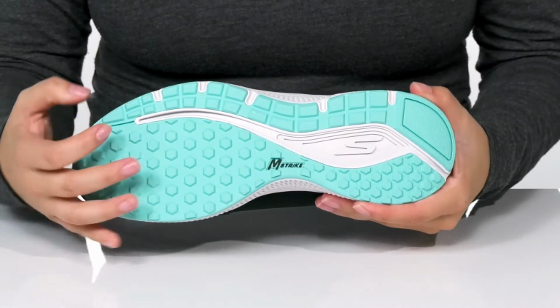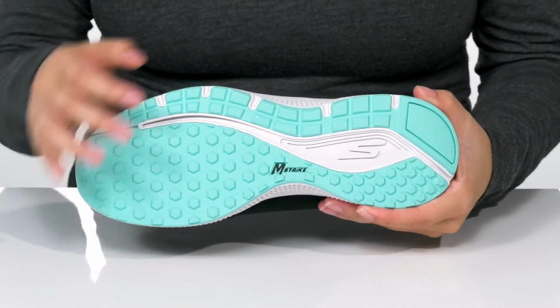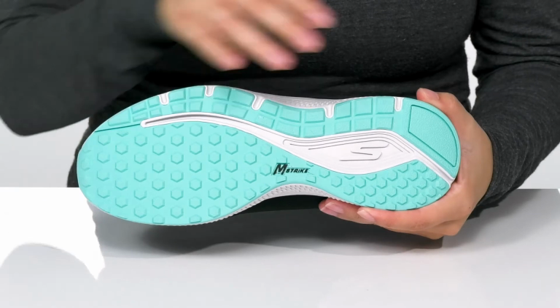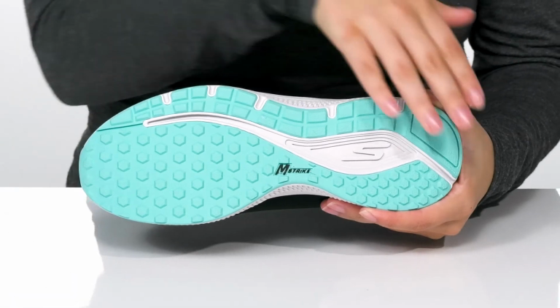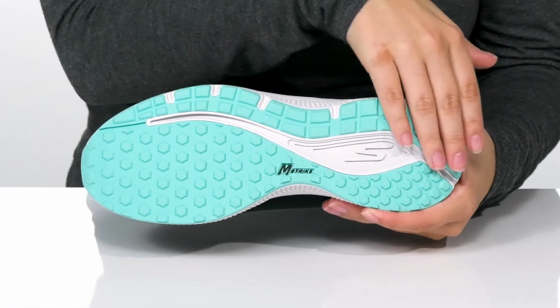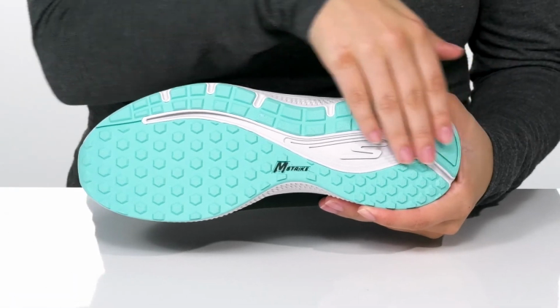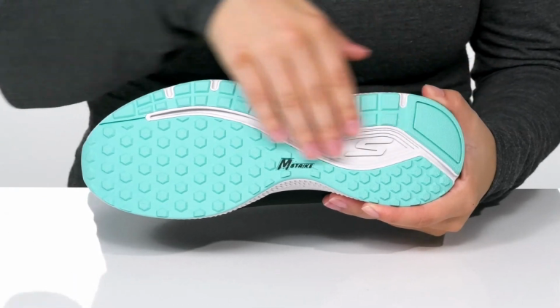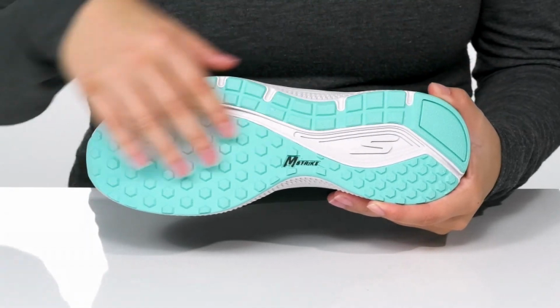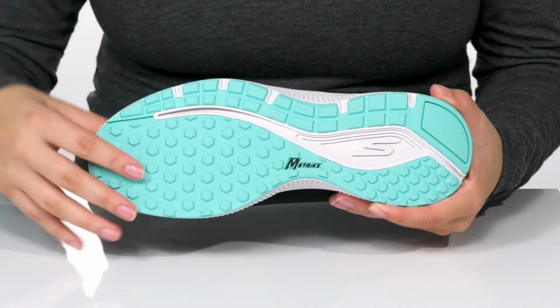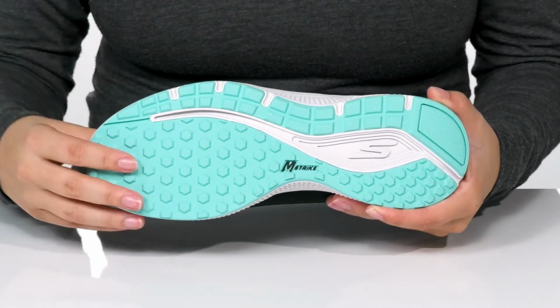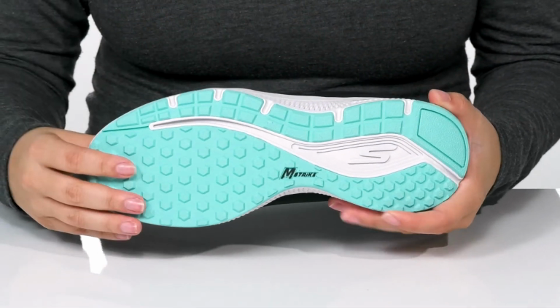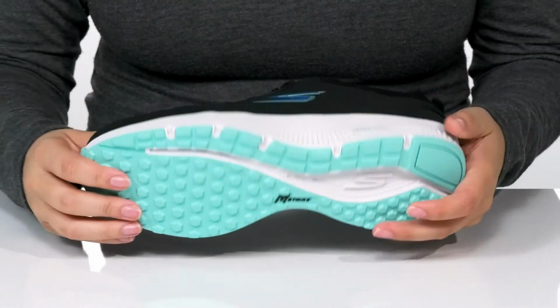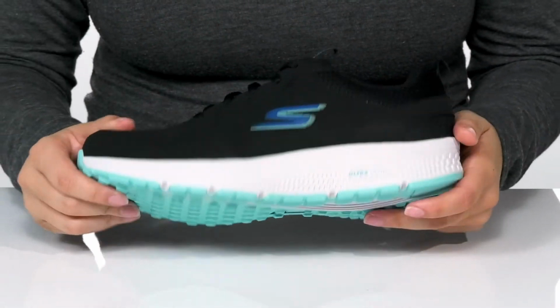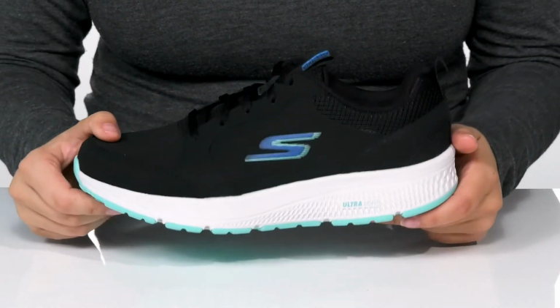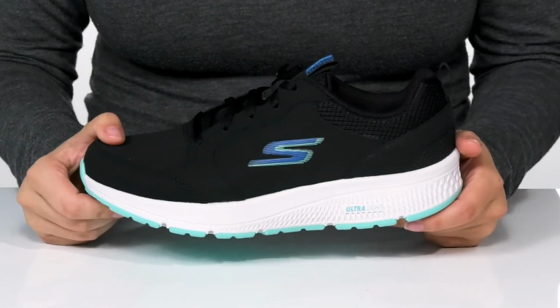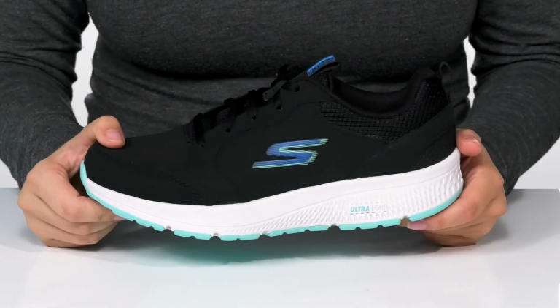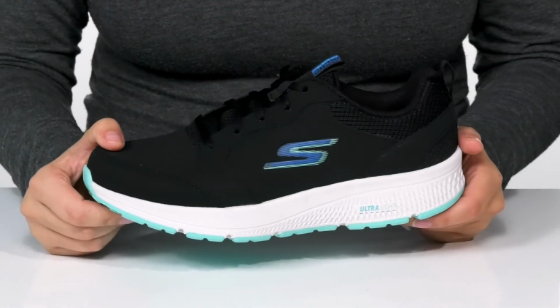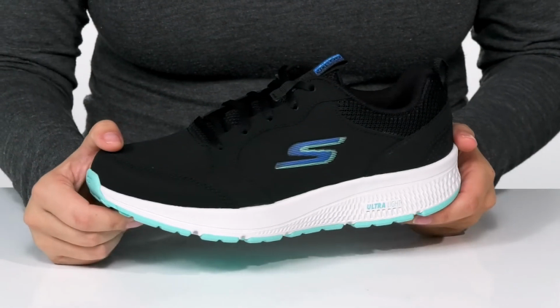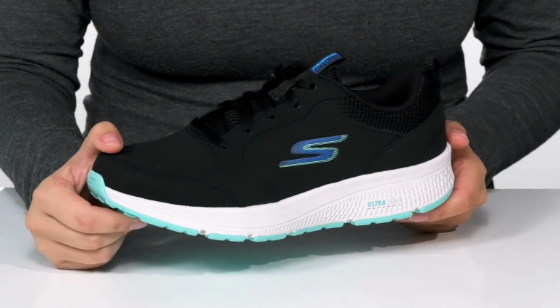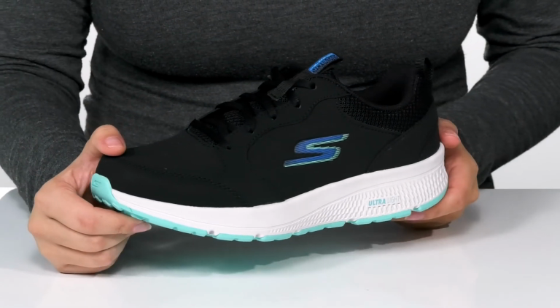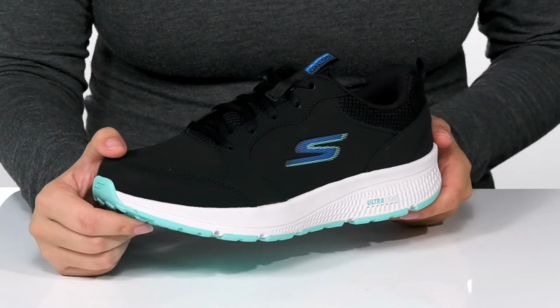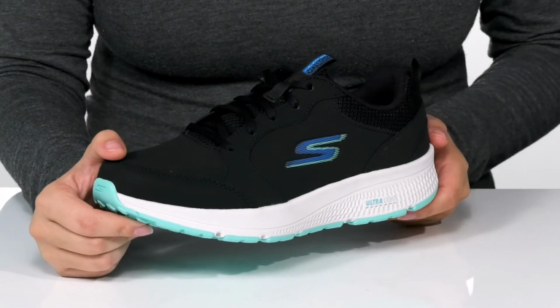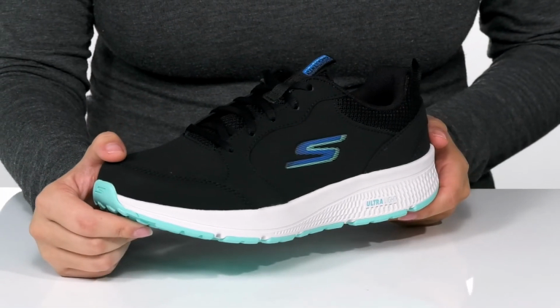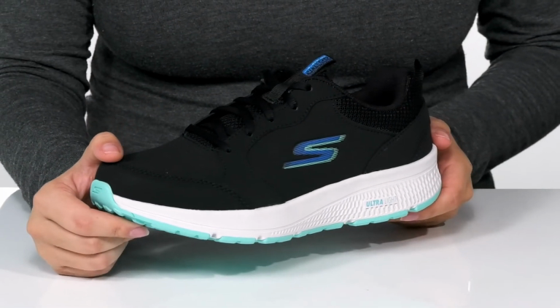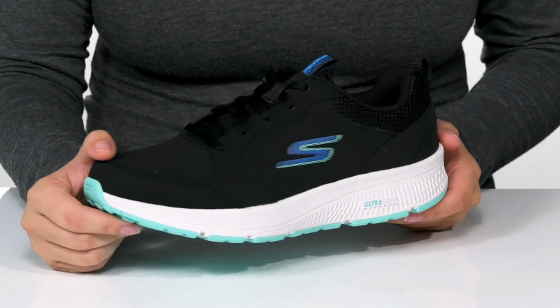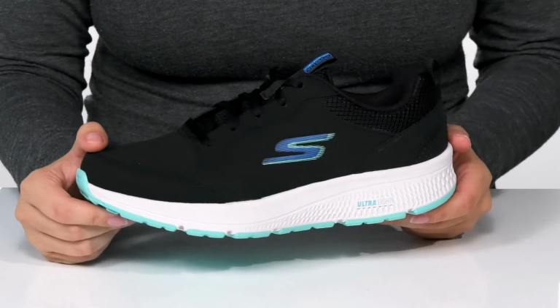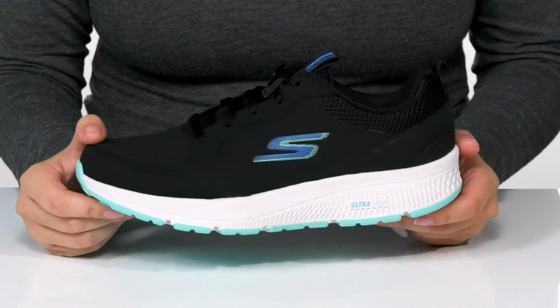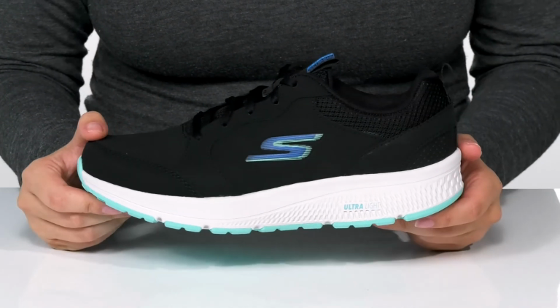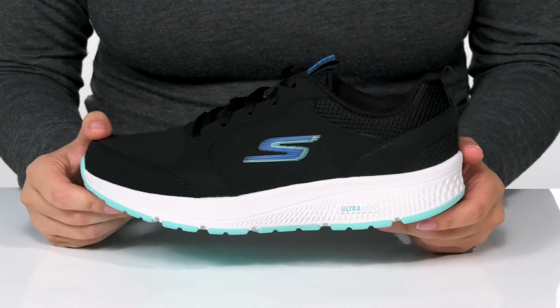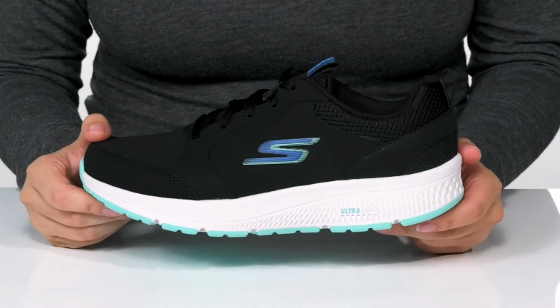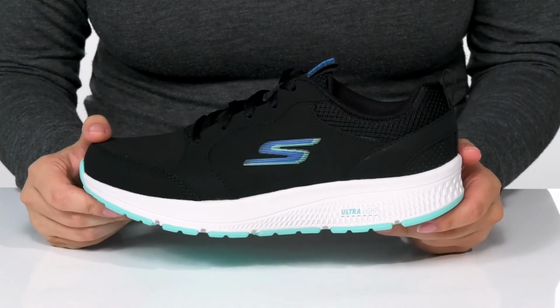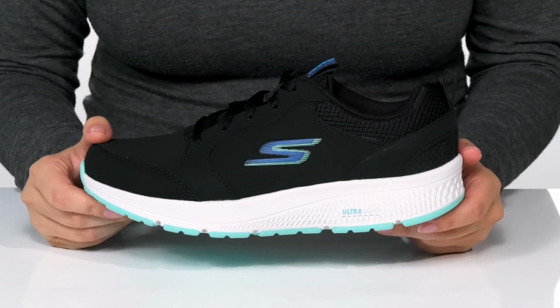Underneath there is a textured outsole for traction. And I think these would pair very well with some black running shorts.